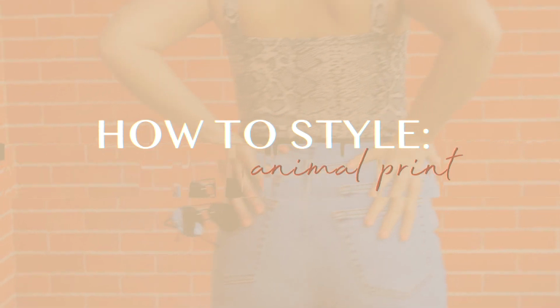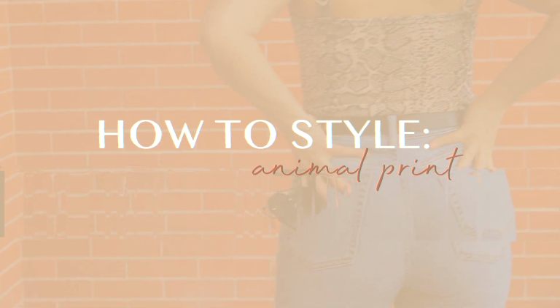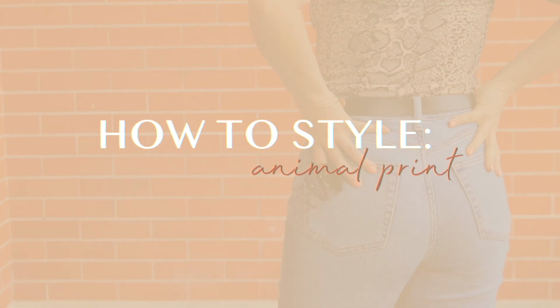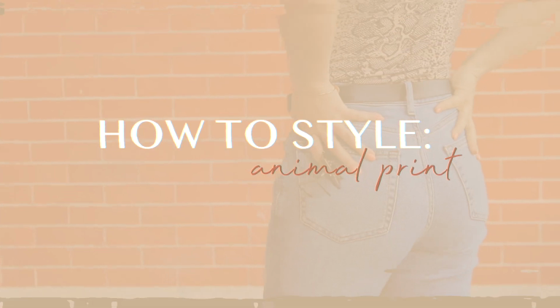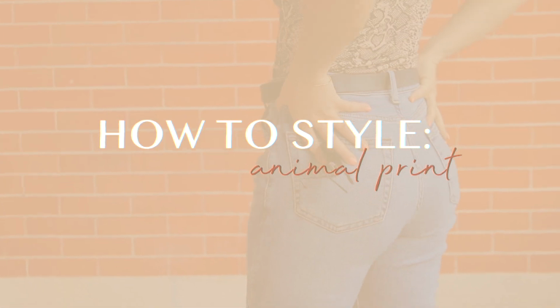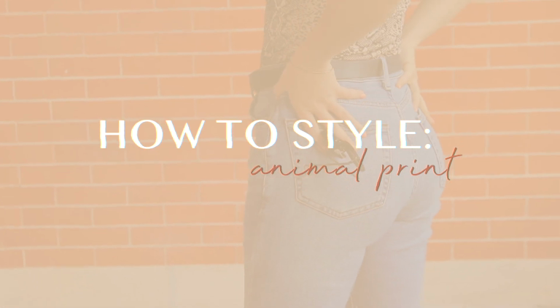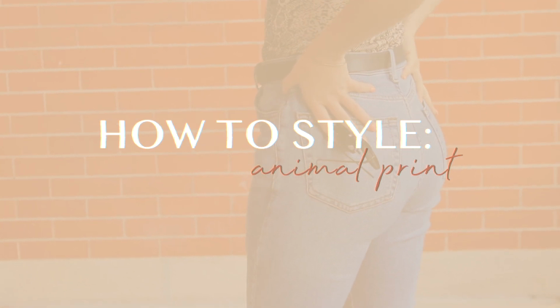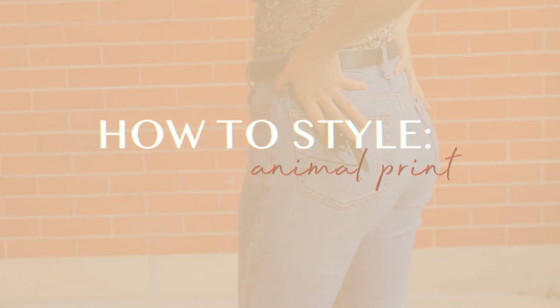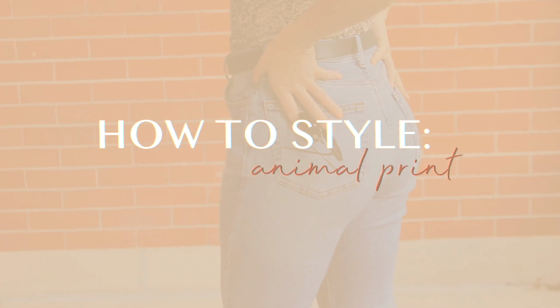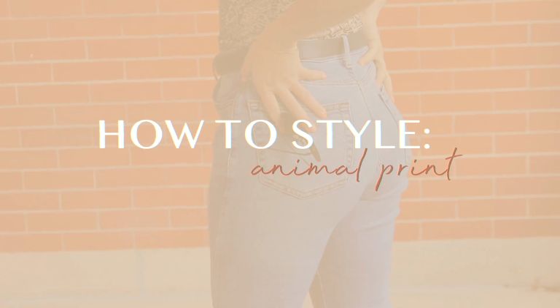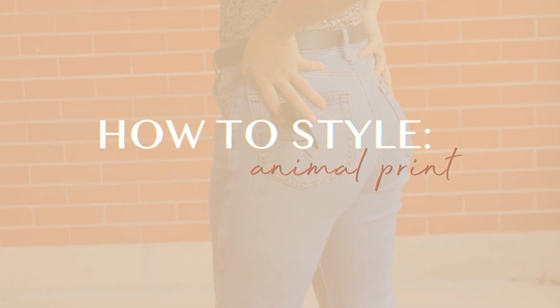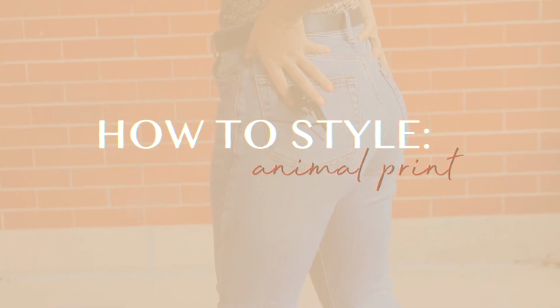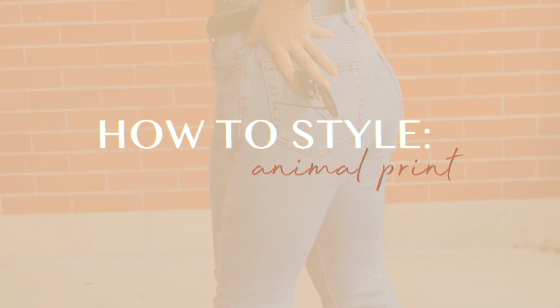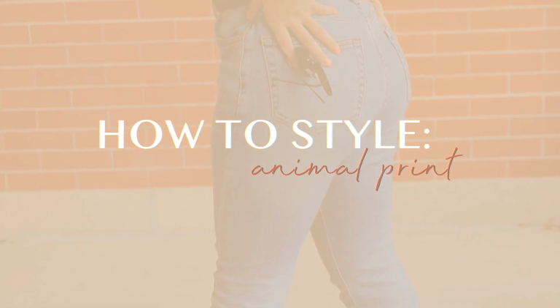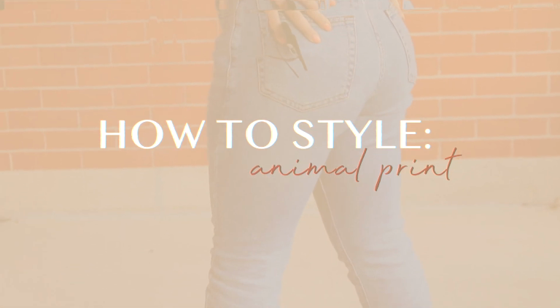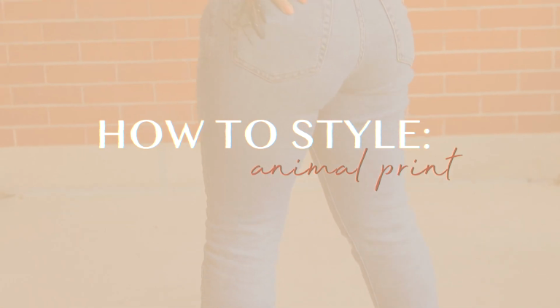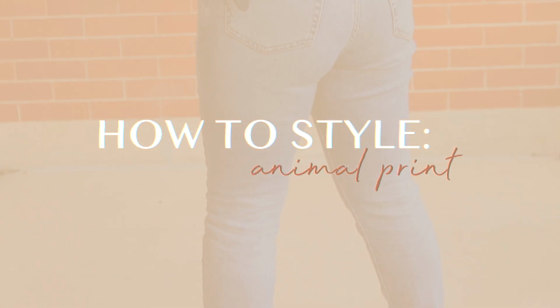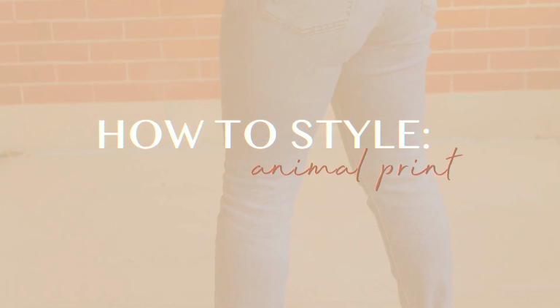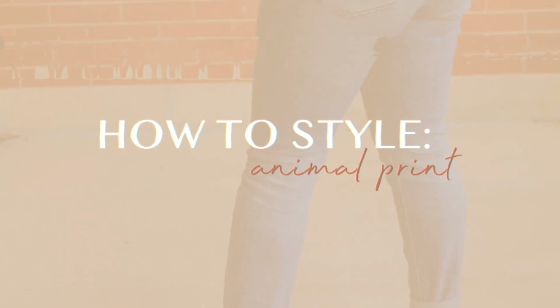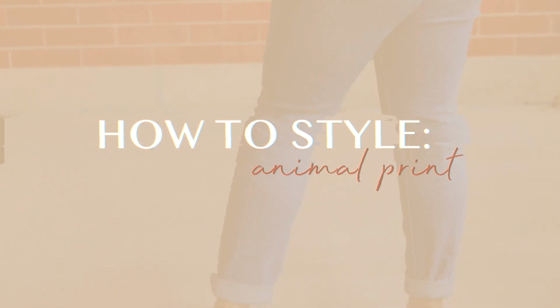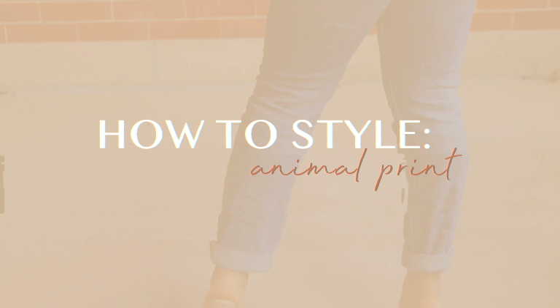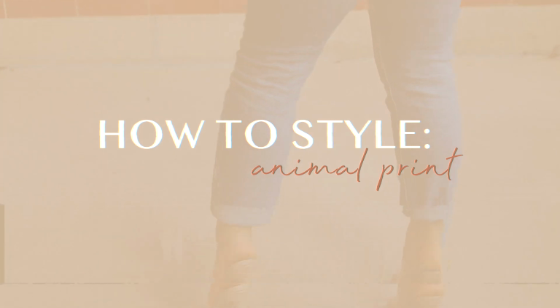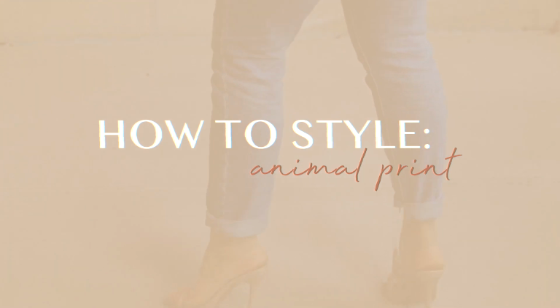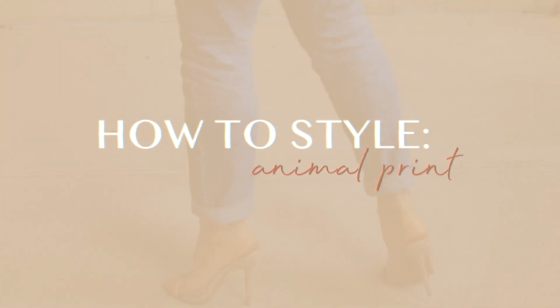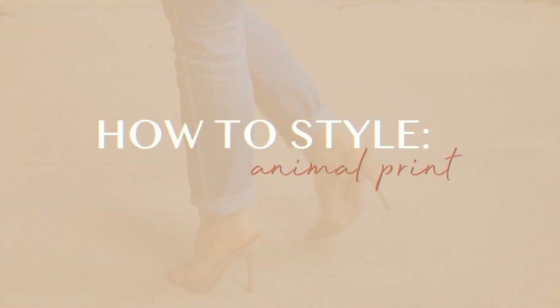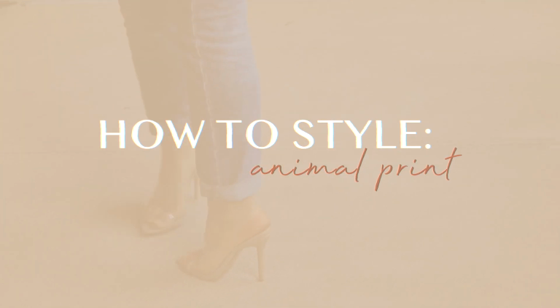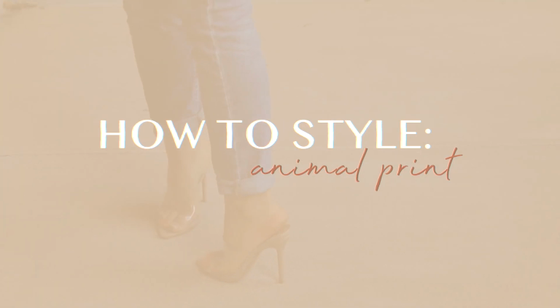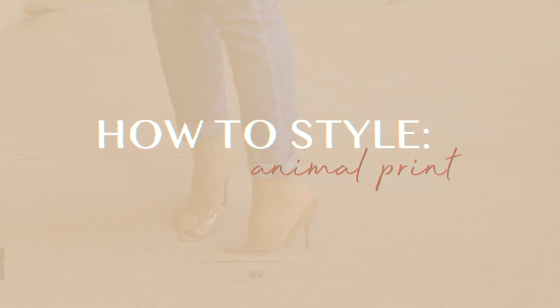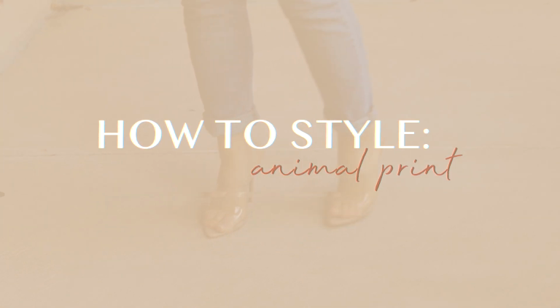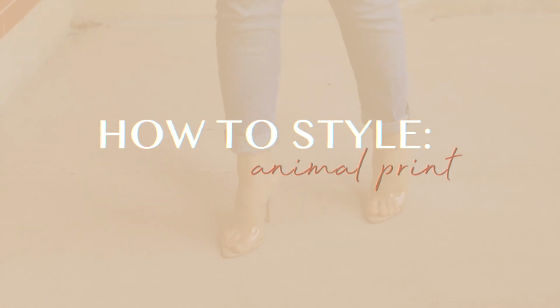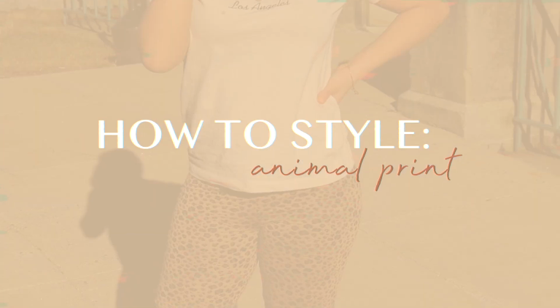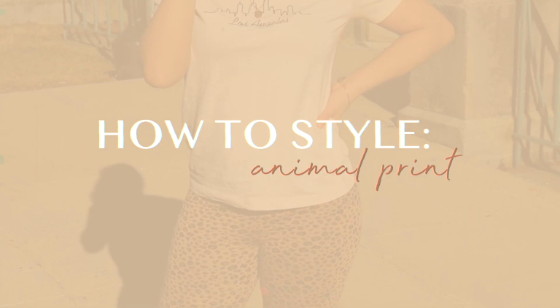As you guys know, that is such a trend these days! So I want to show you guys my favorite ways to style it. If you're interested, then of course, please keep watching!